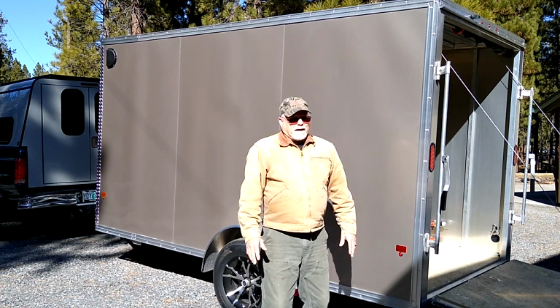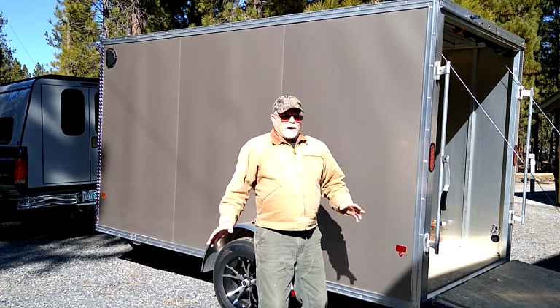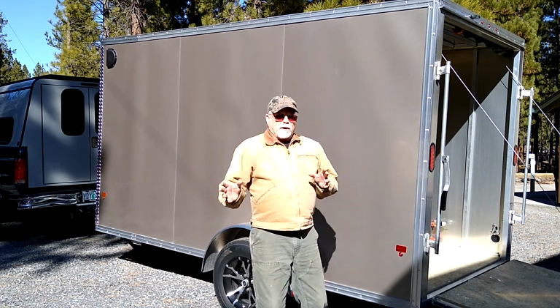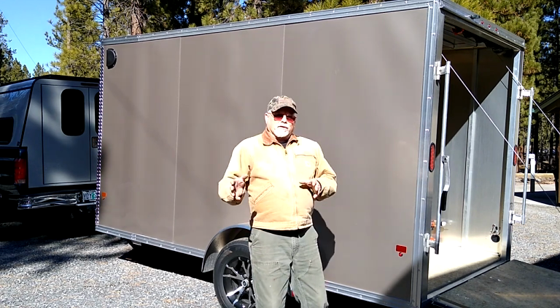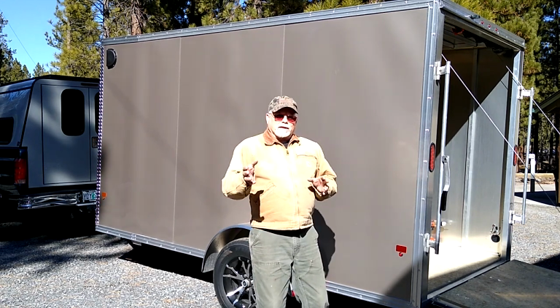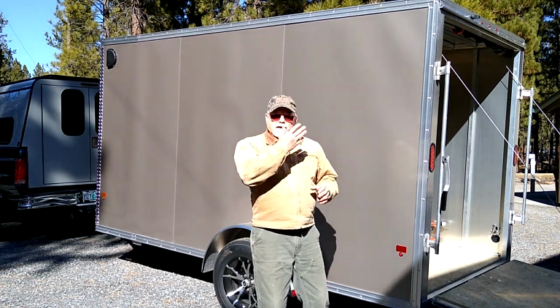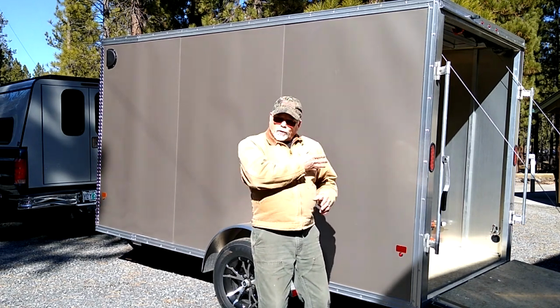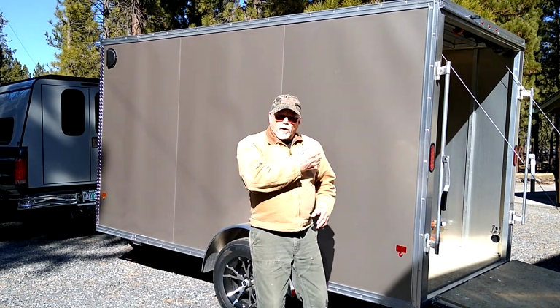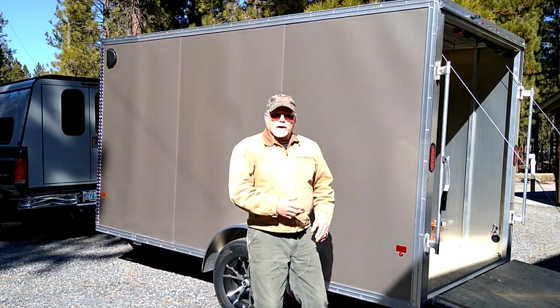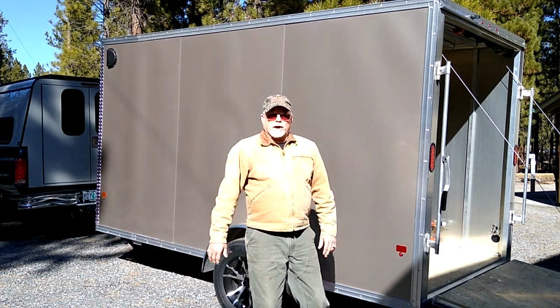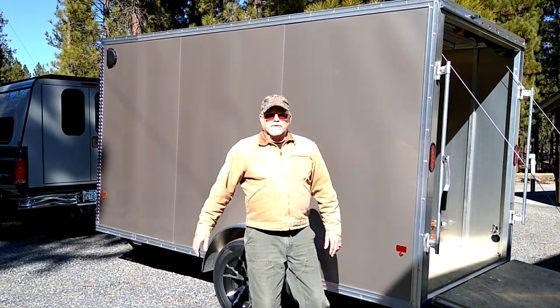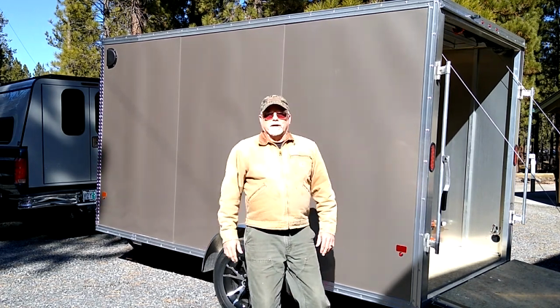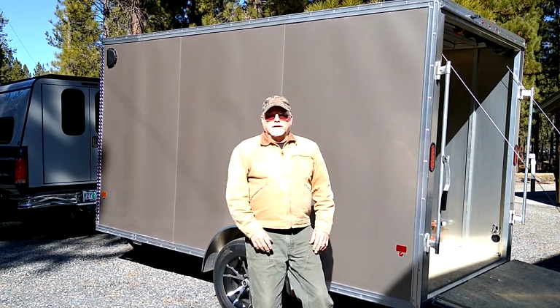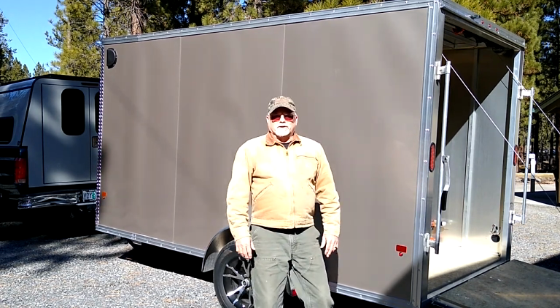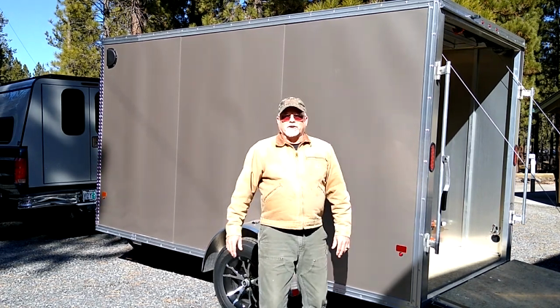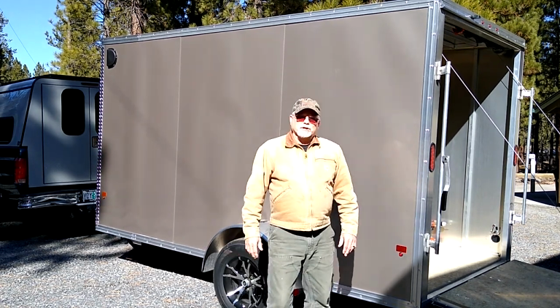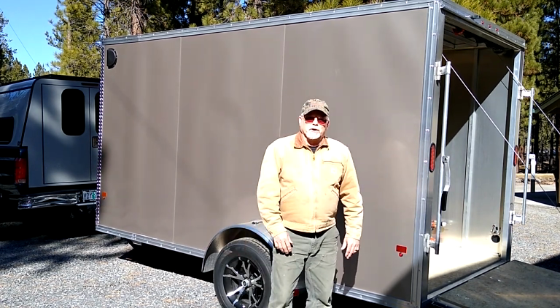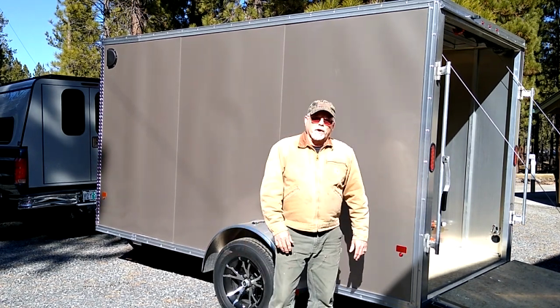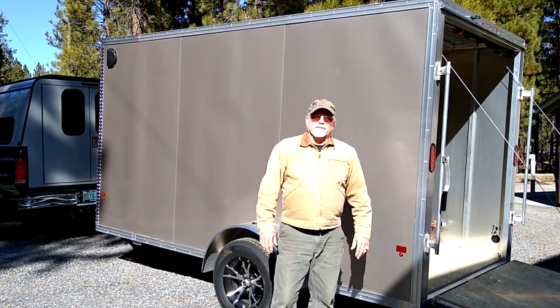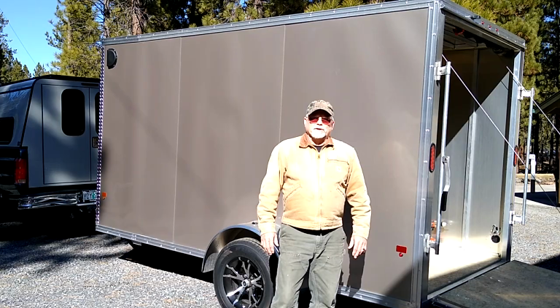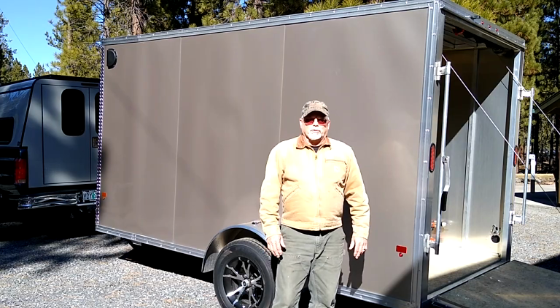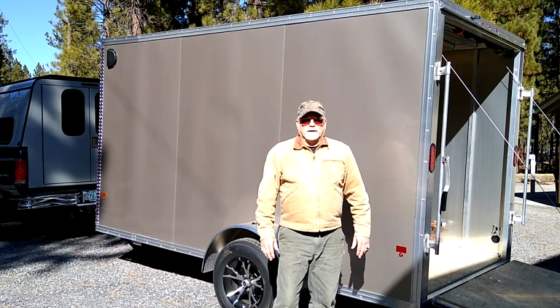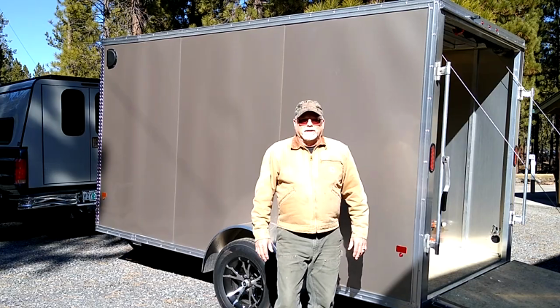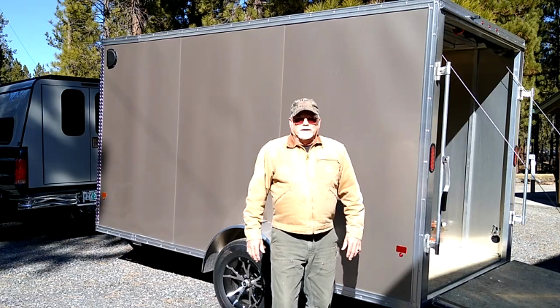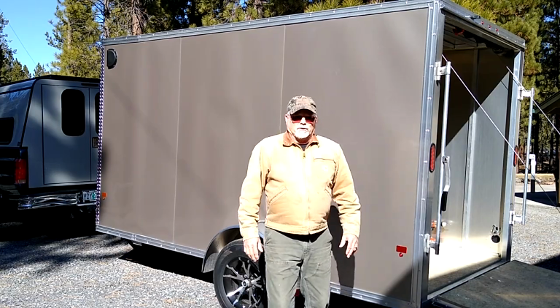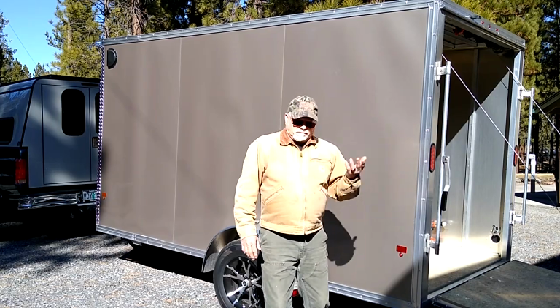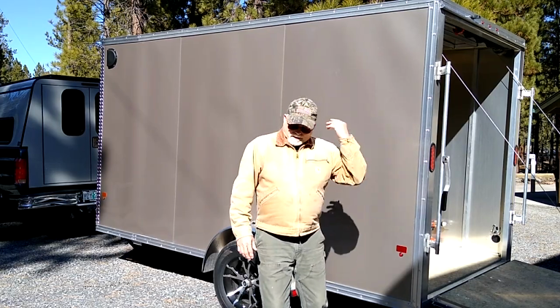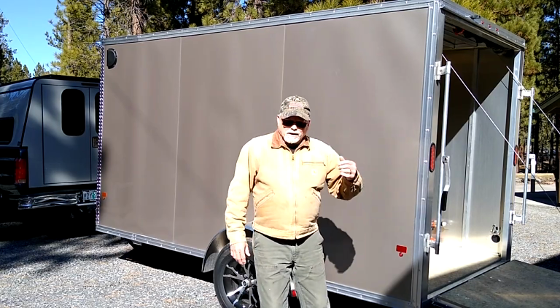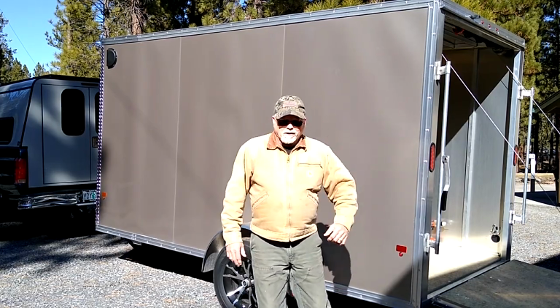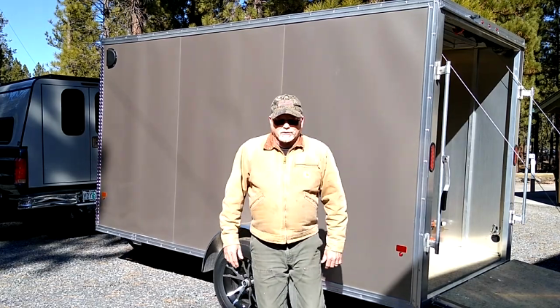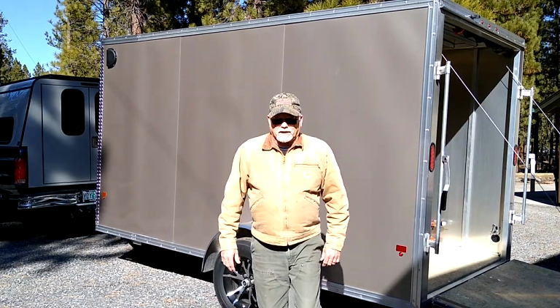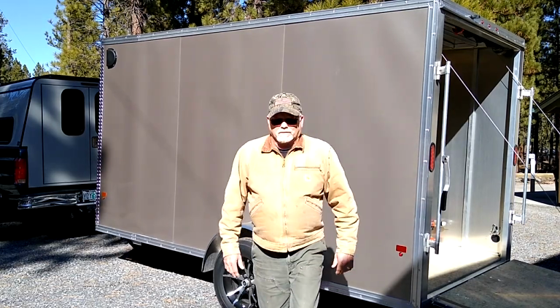Anyhow, I thought I'd take you for a walk around the trailer here, just kind of show you what I've been doing. So come on along, check it out.